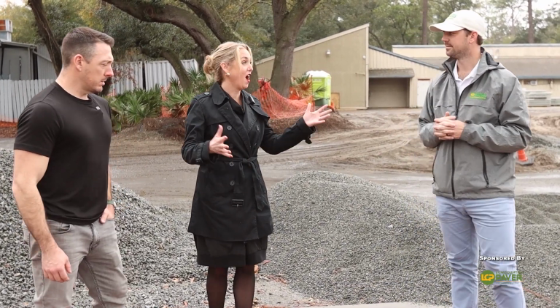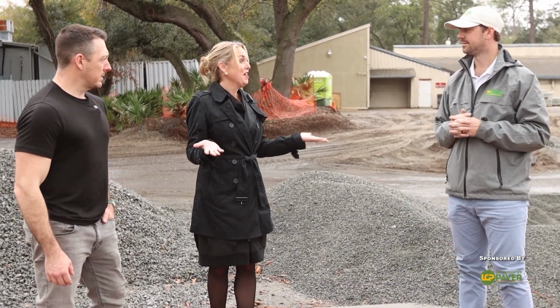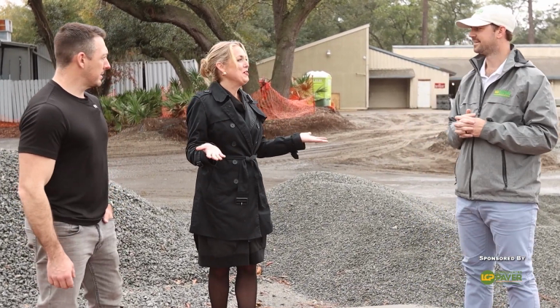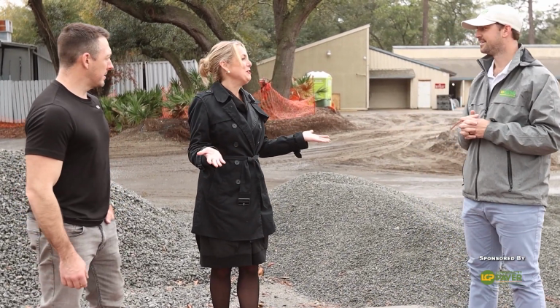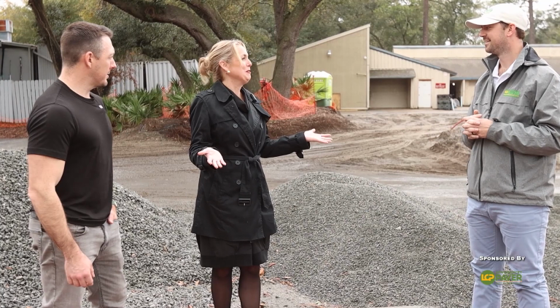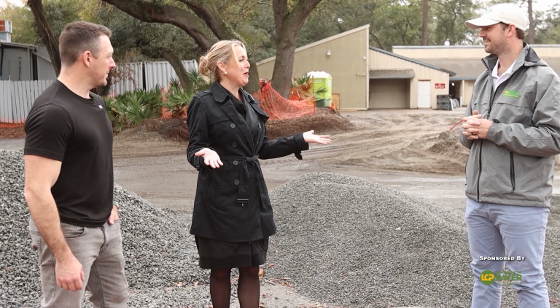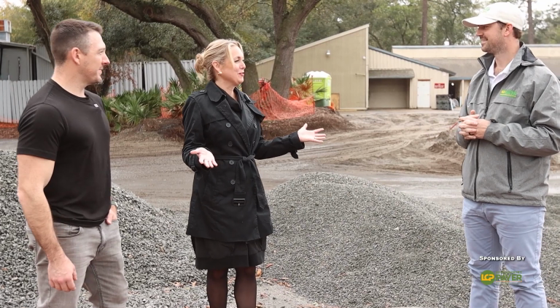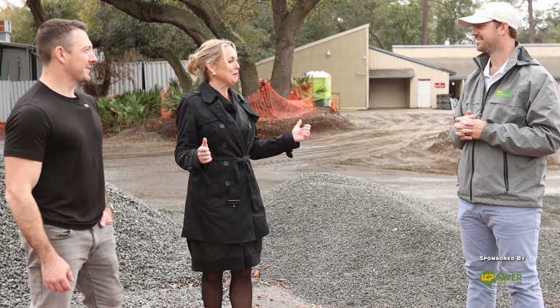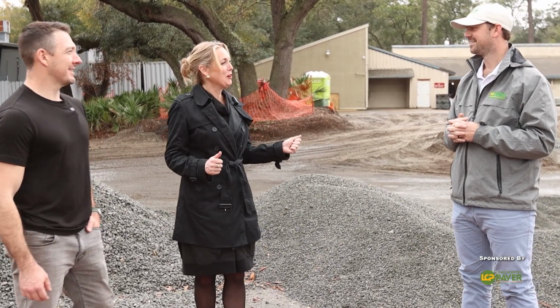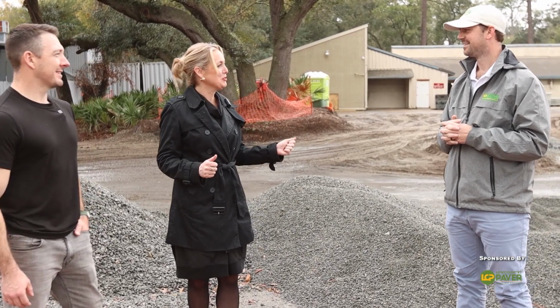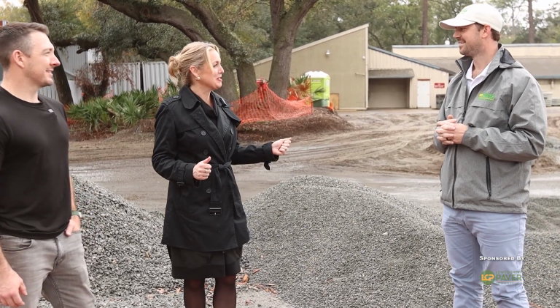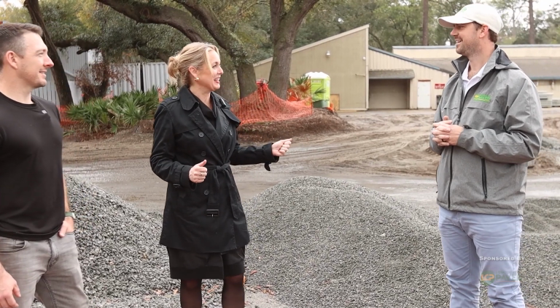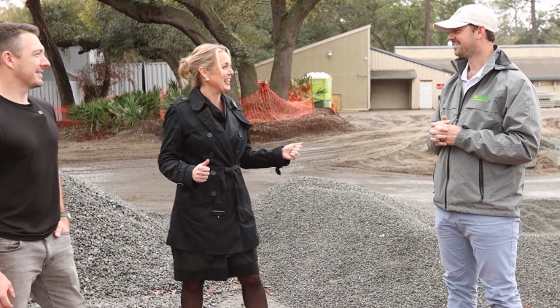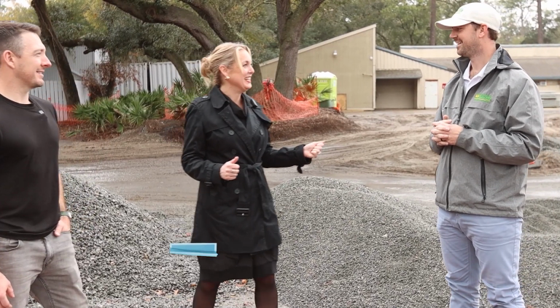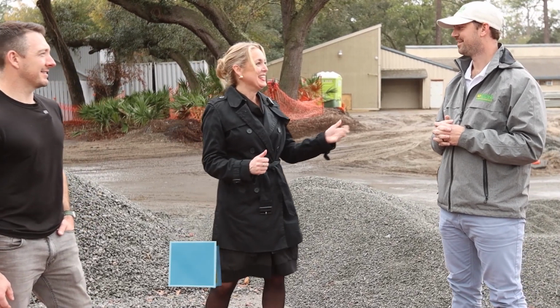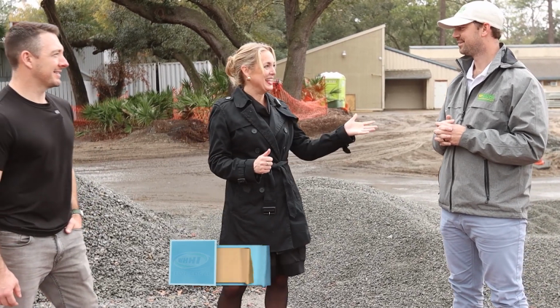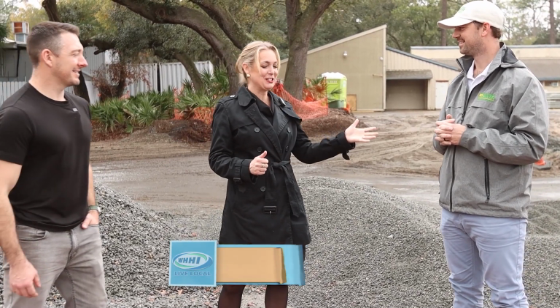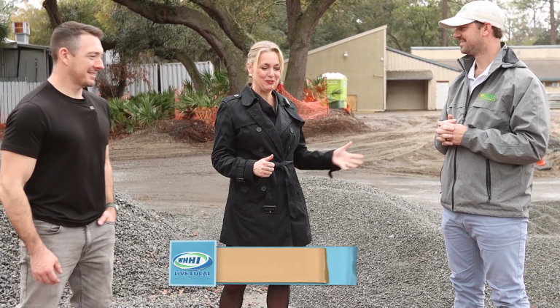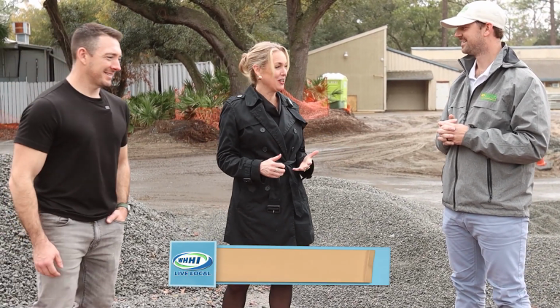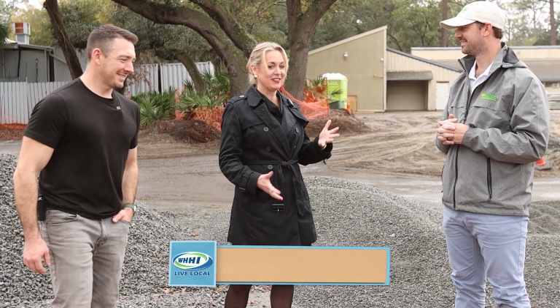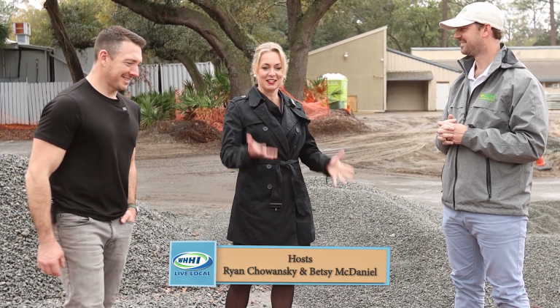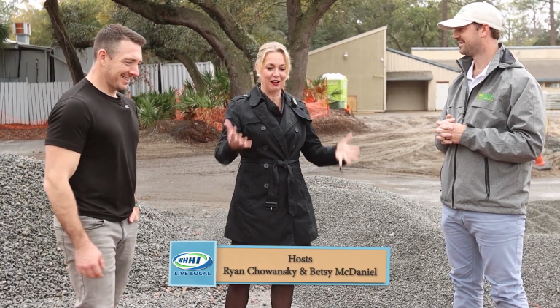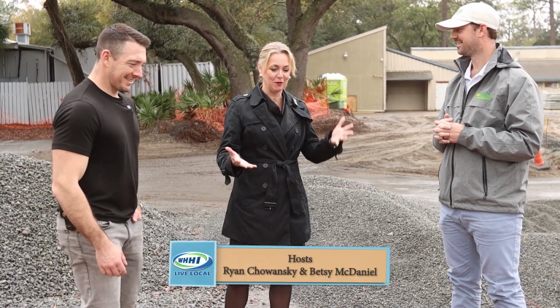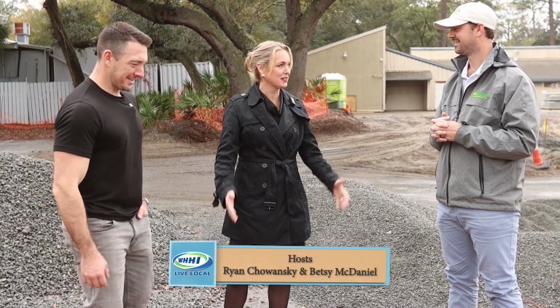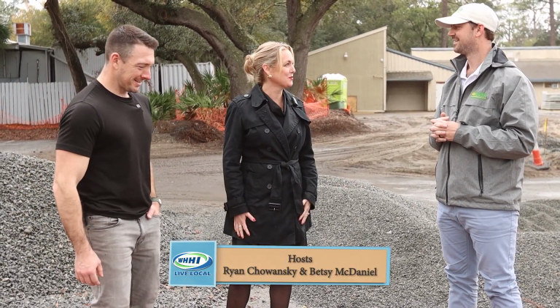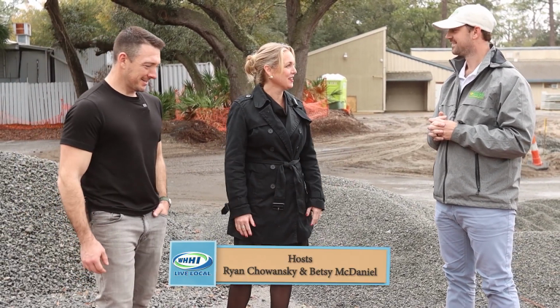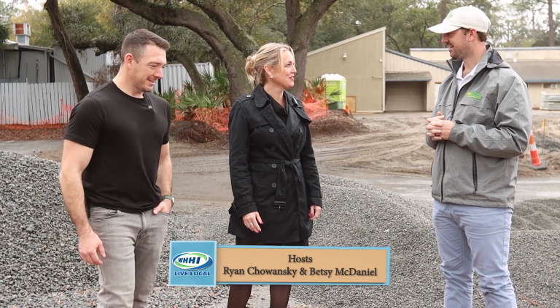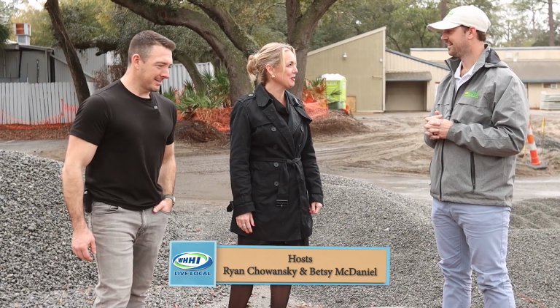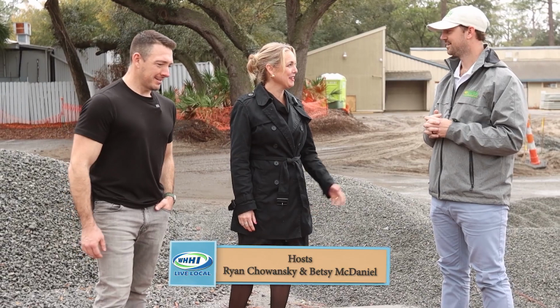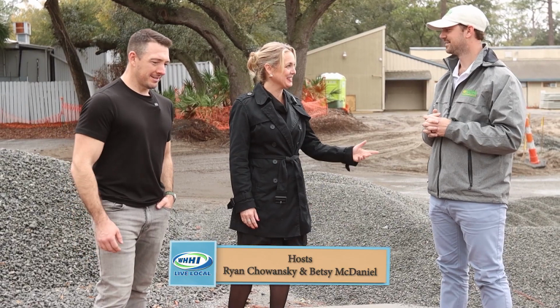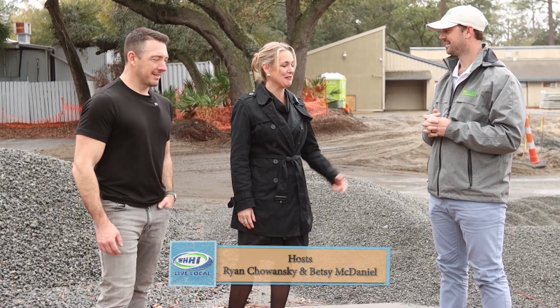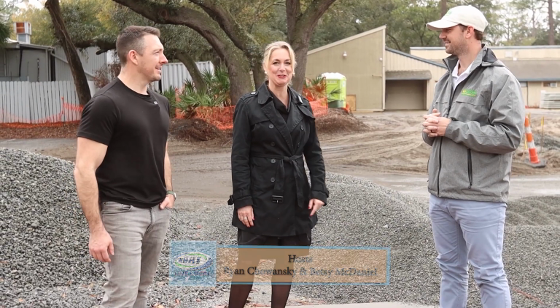Well, who knew that pavers could be so interesting? Thank you so much for sharing this entire process with us. It was really great. Thanks so much.